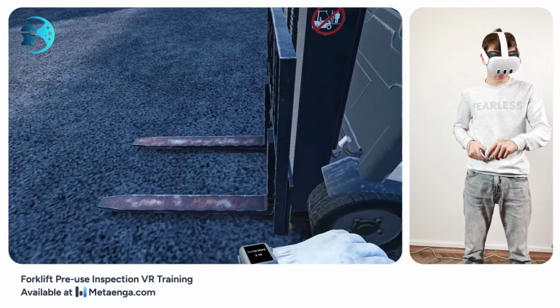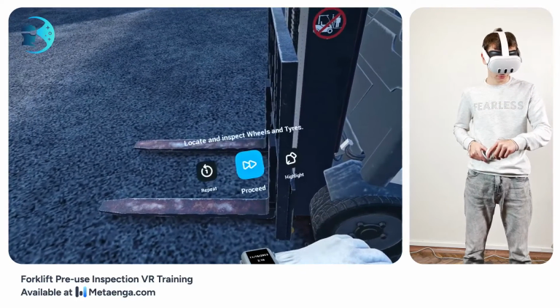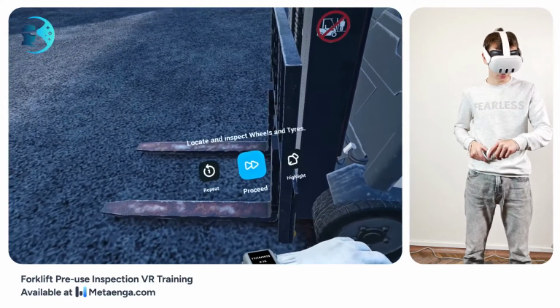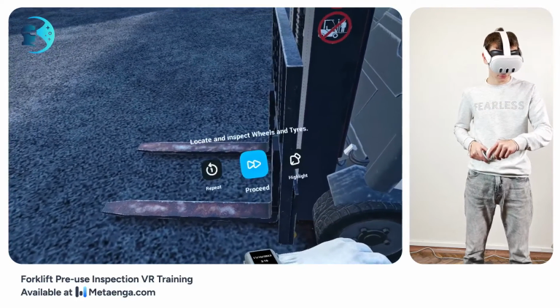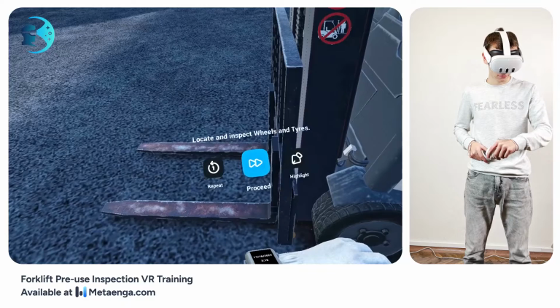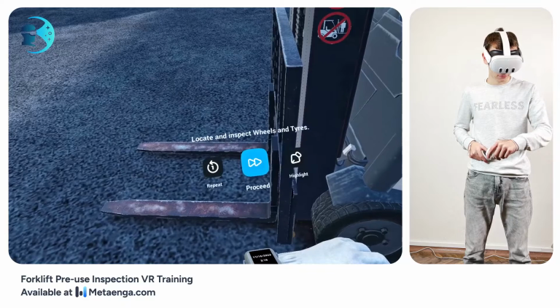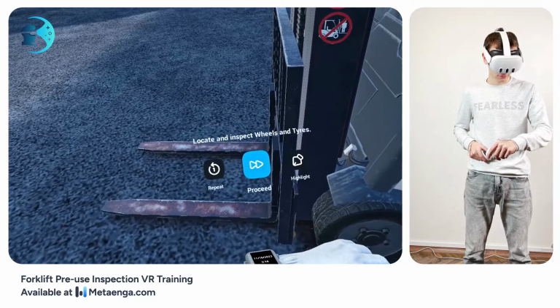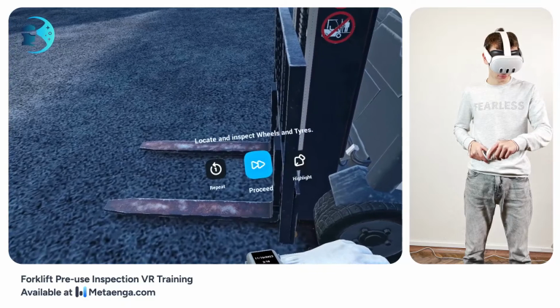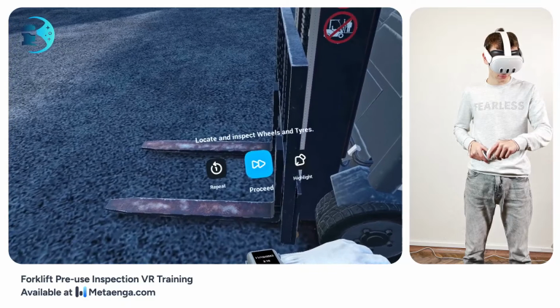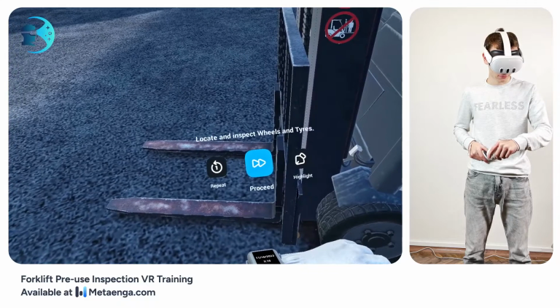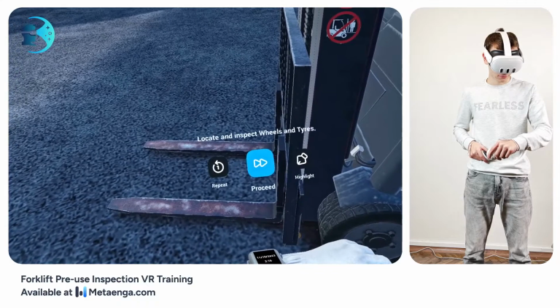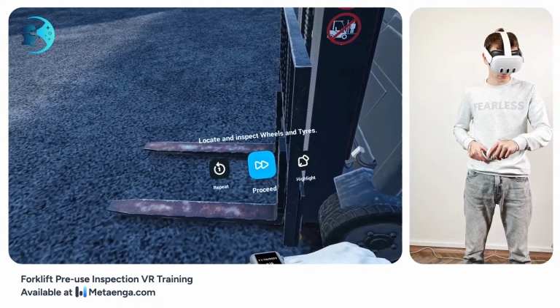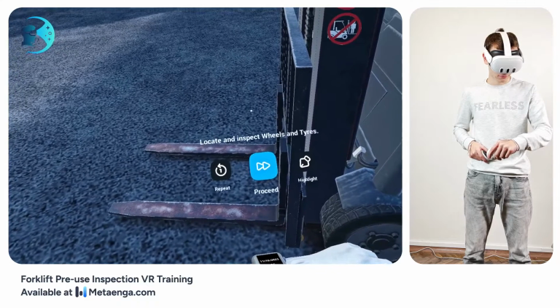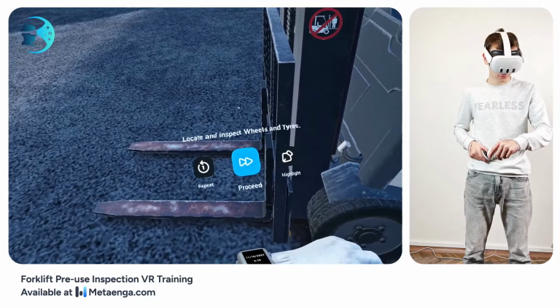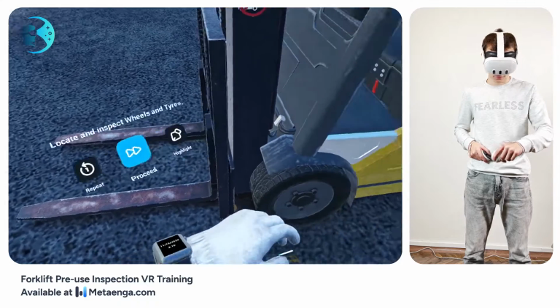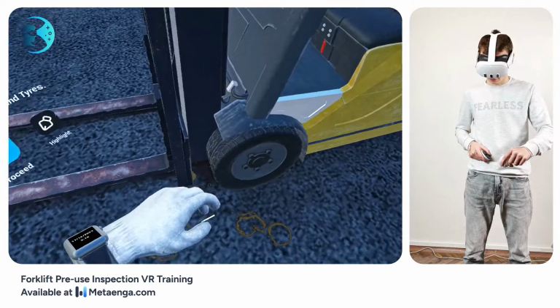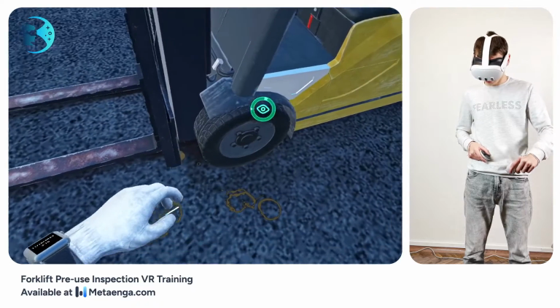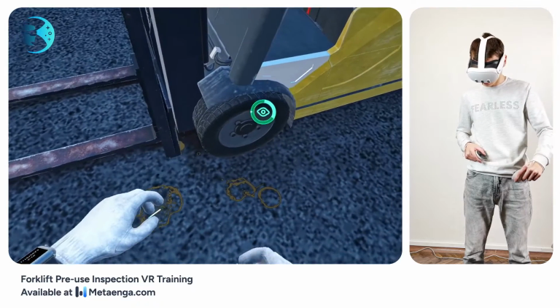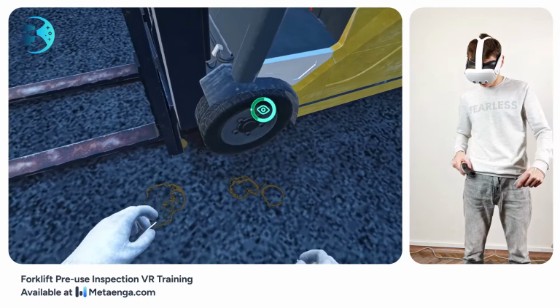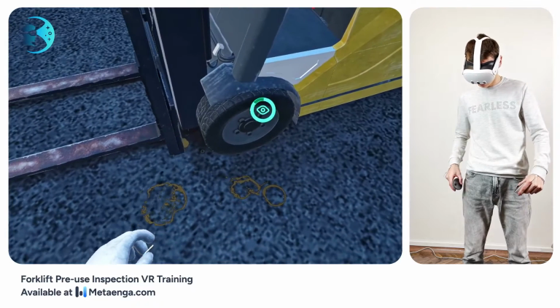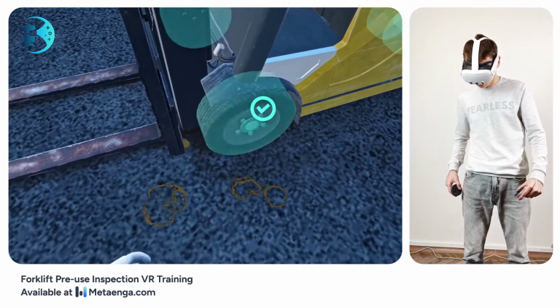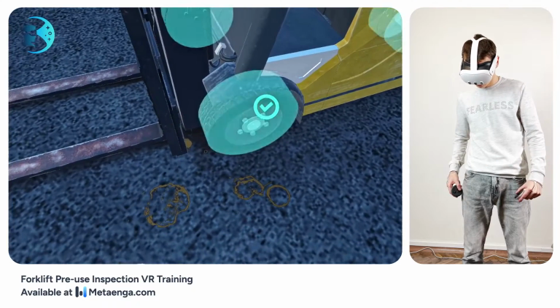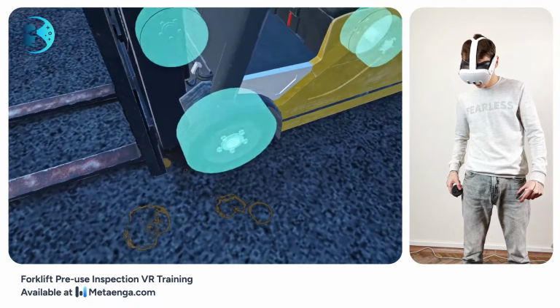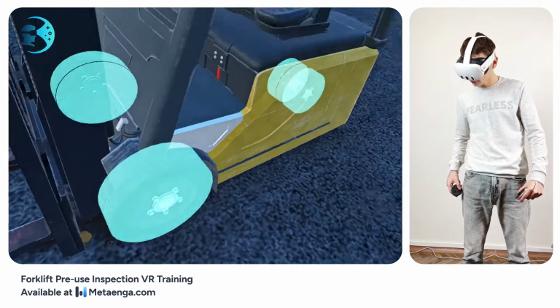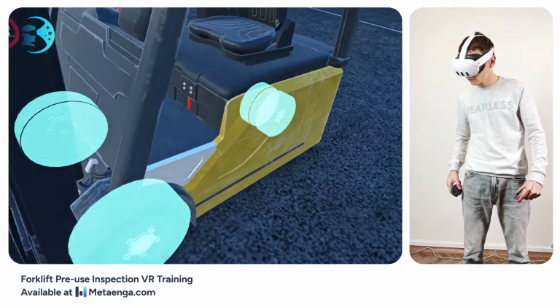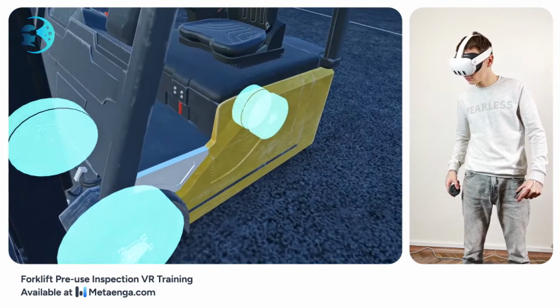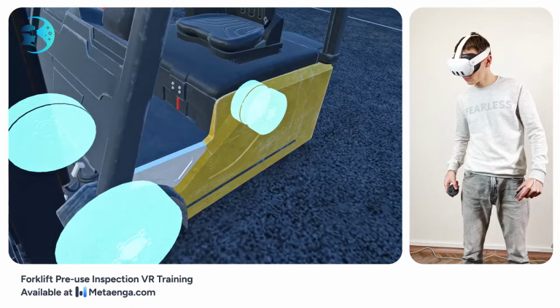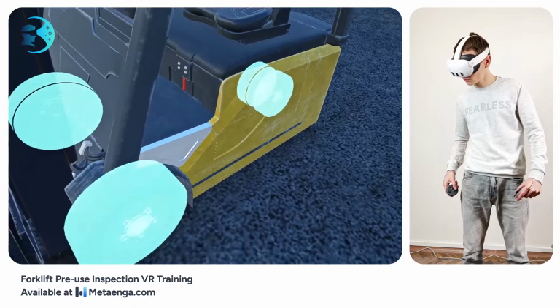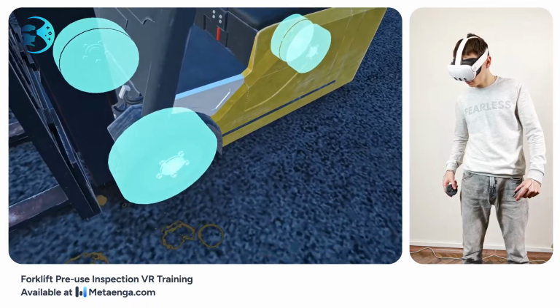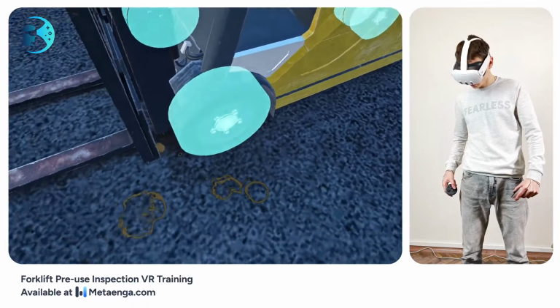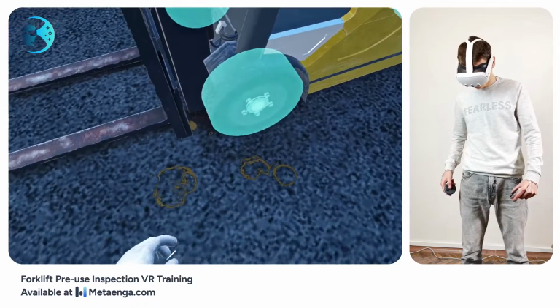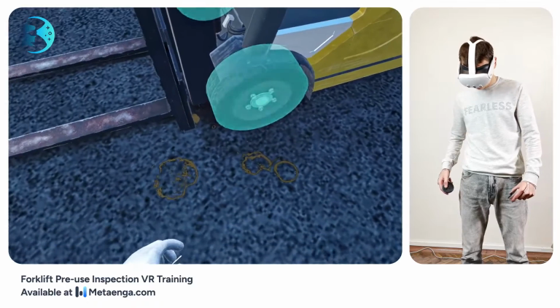Inspect each wheel. The tires should be in good shape without any missing chunks or tears. Ensure the wheels are locked in properly and the nuts are tight.